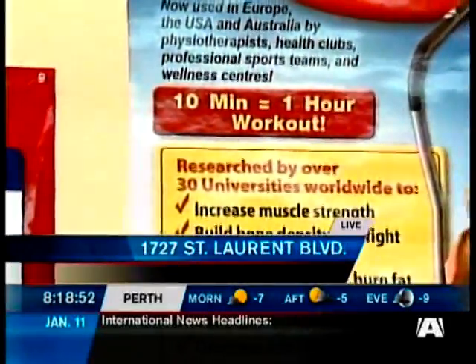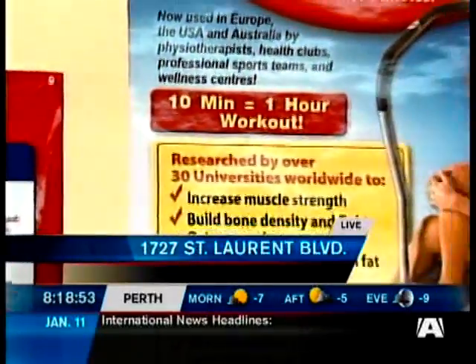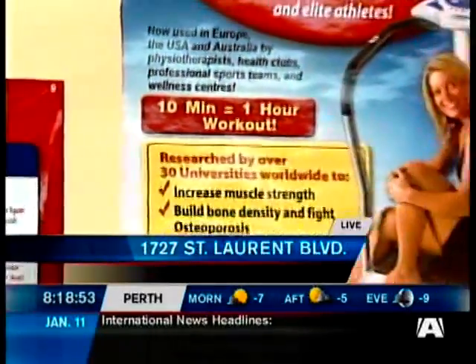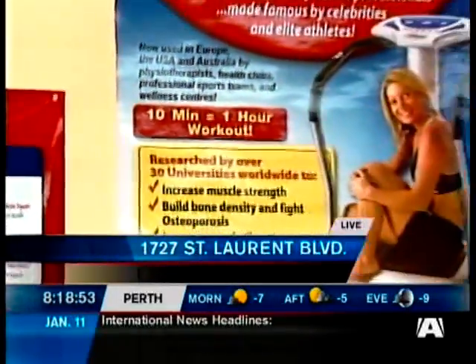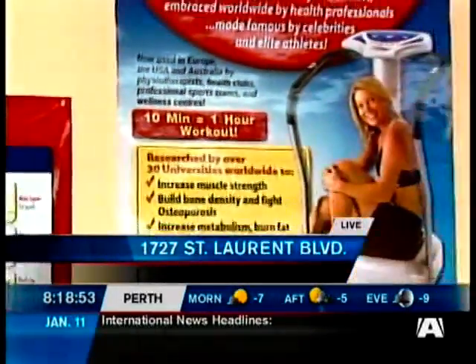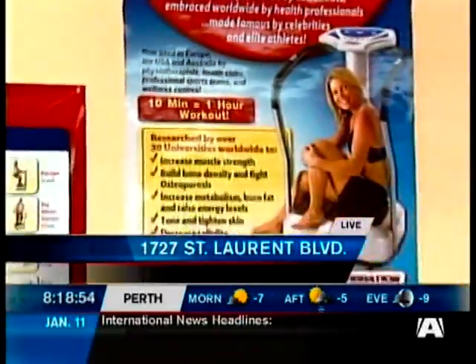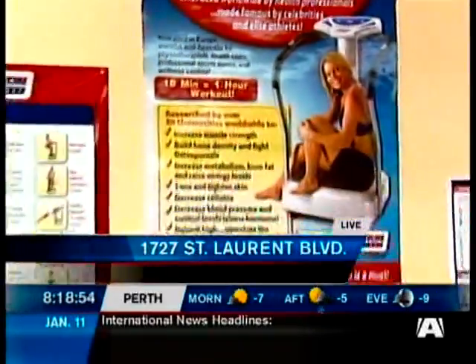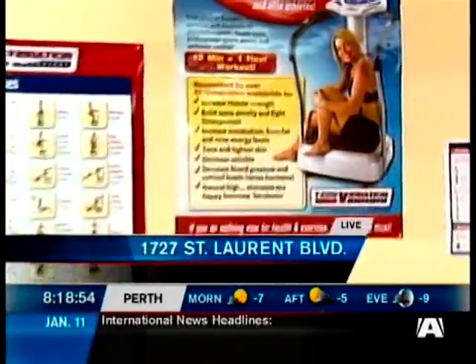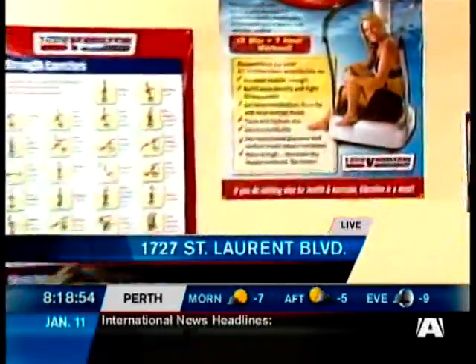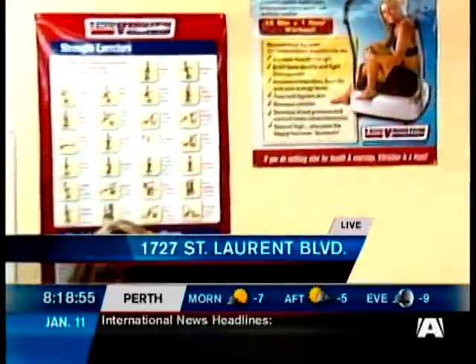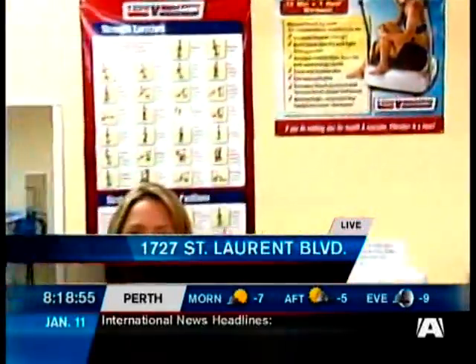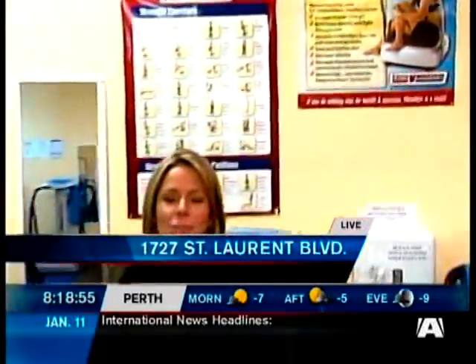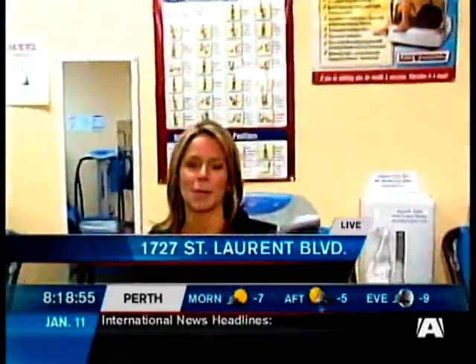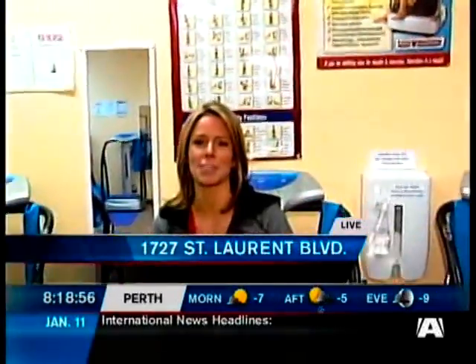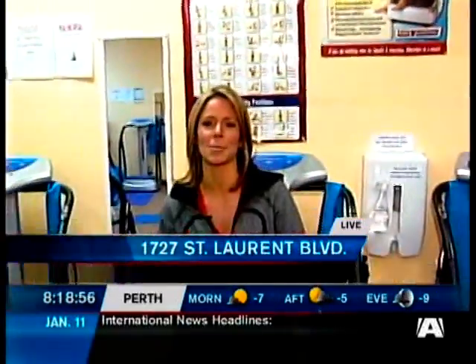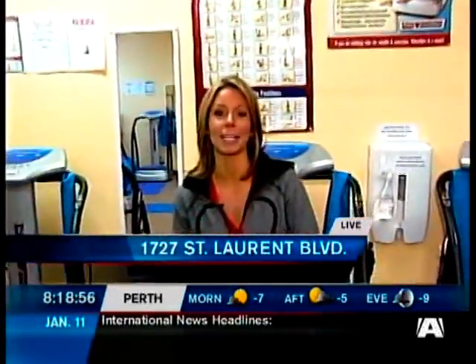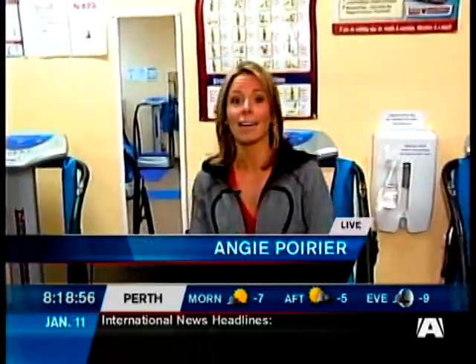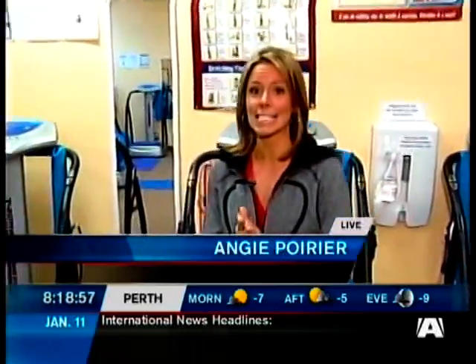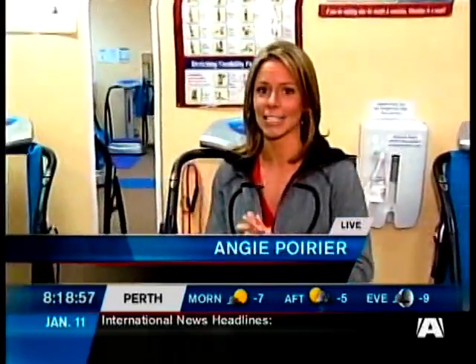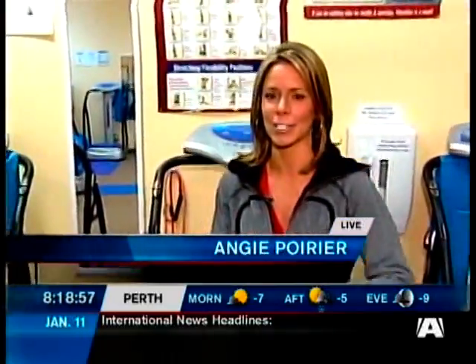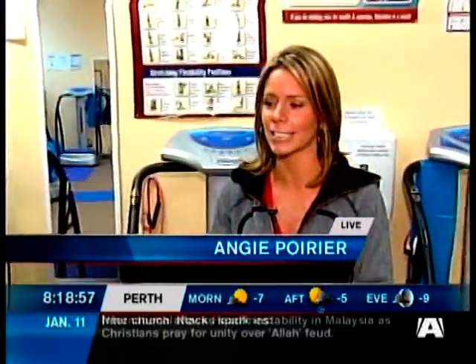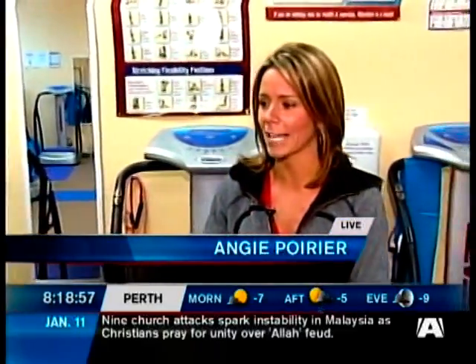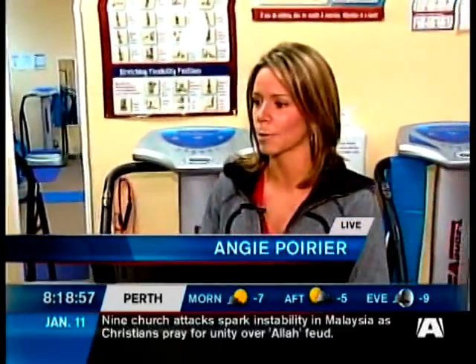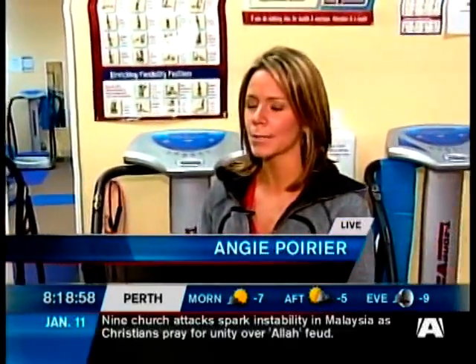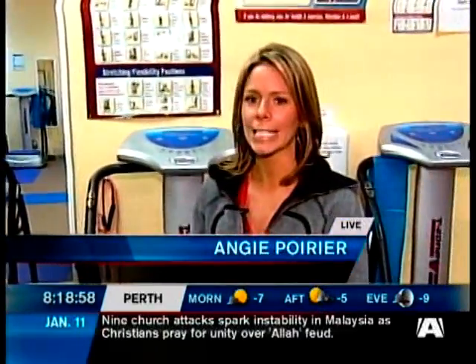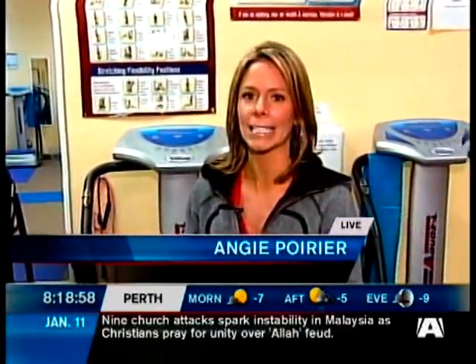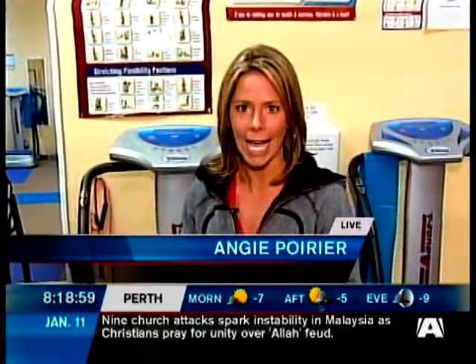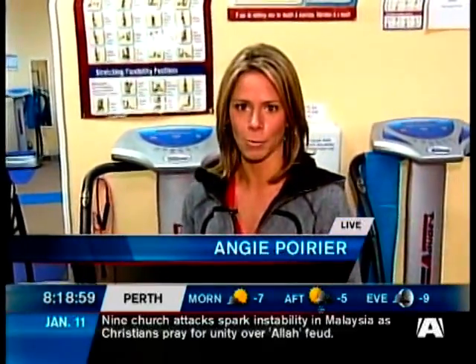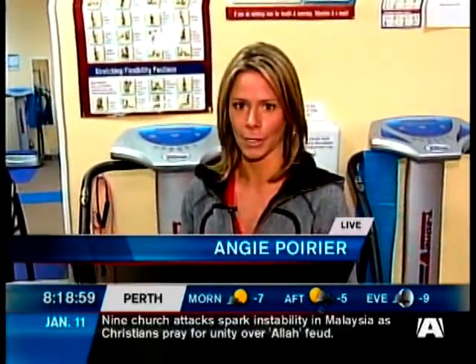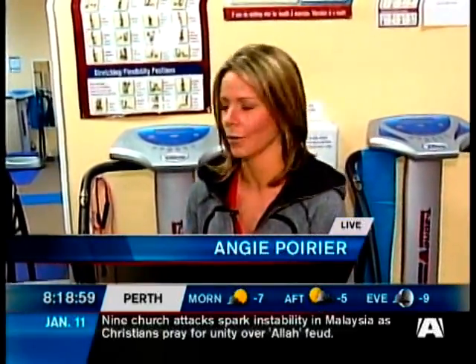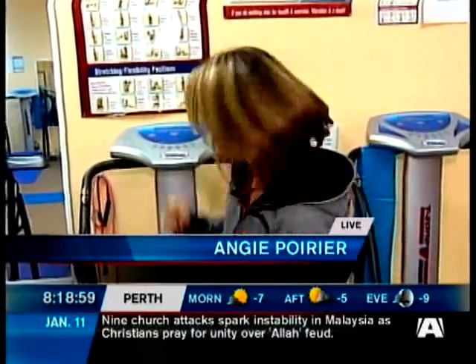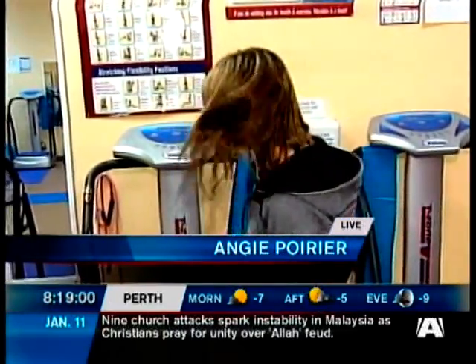Good morning. Welcome back to the show. We are at T-Zone Vibration this morning on Saint Laurent and we're about to get an ab workout using these machines.